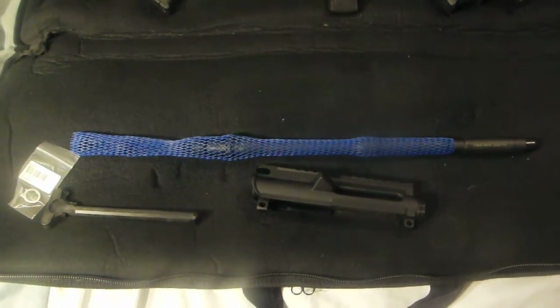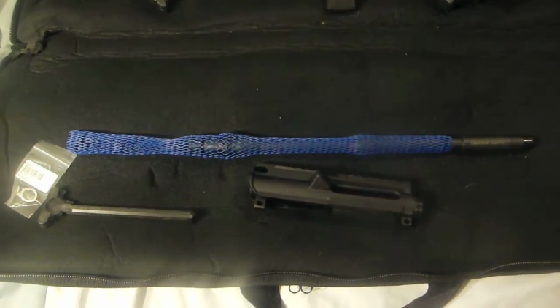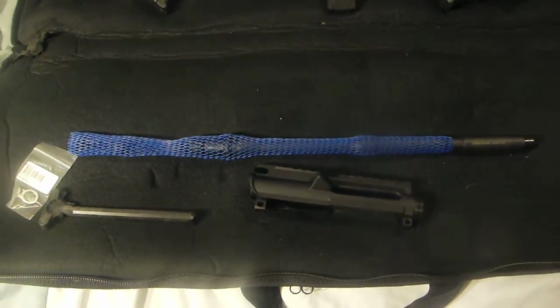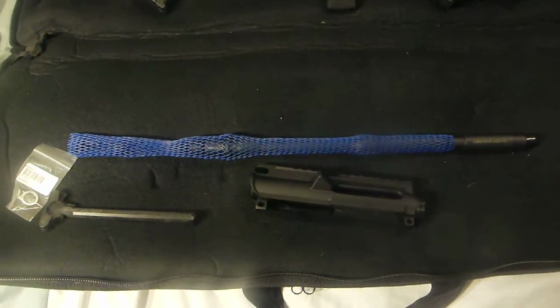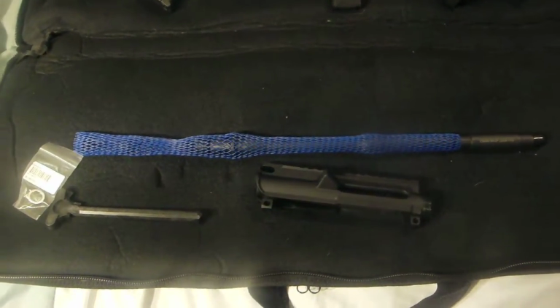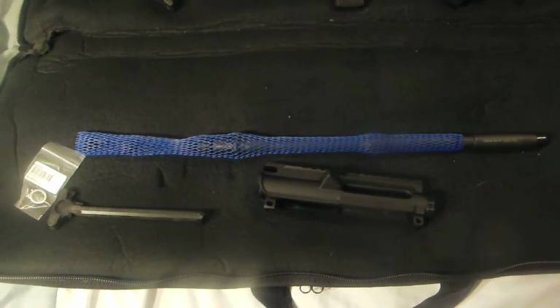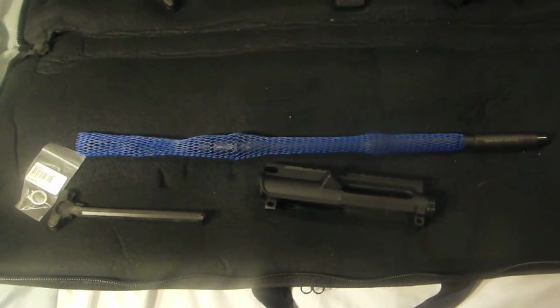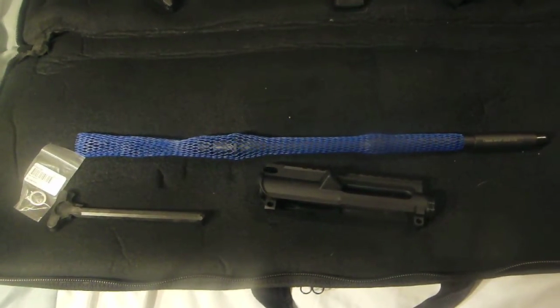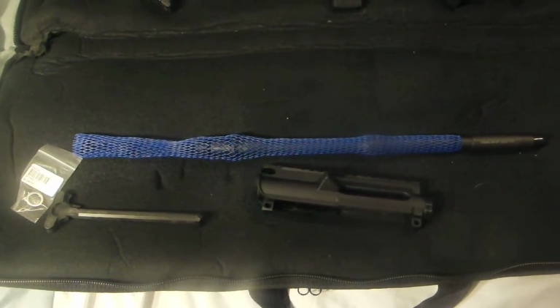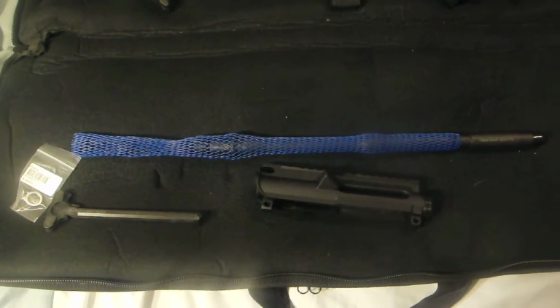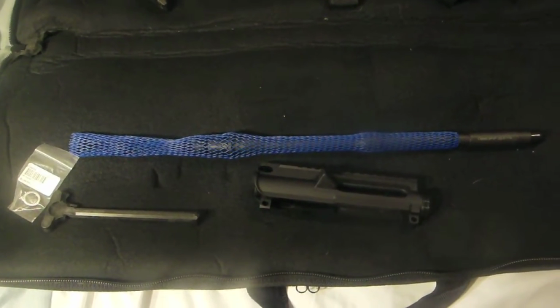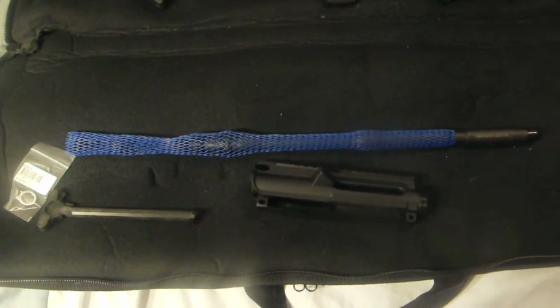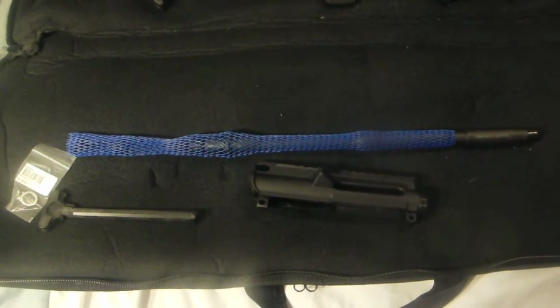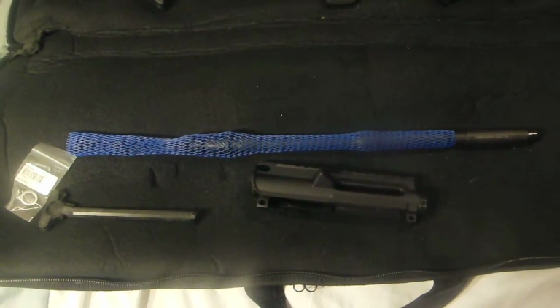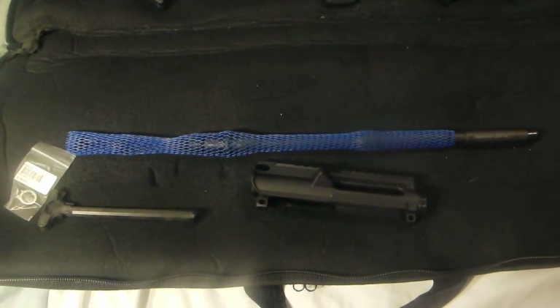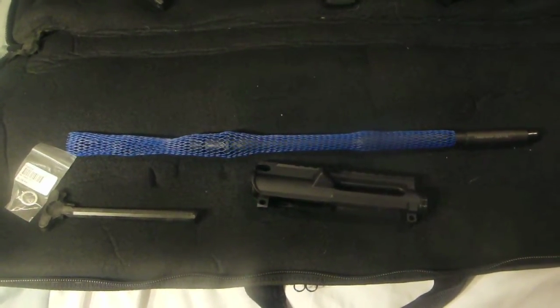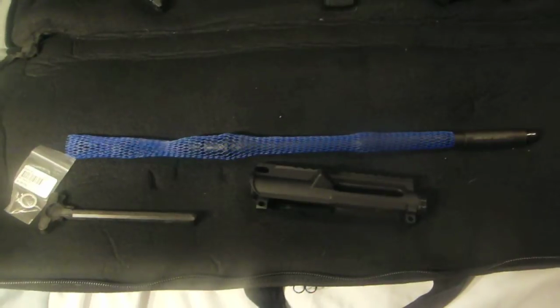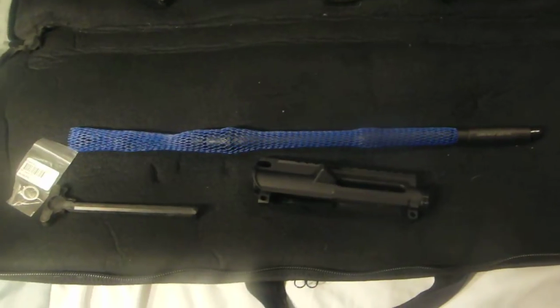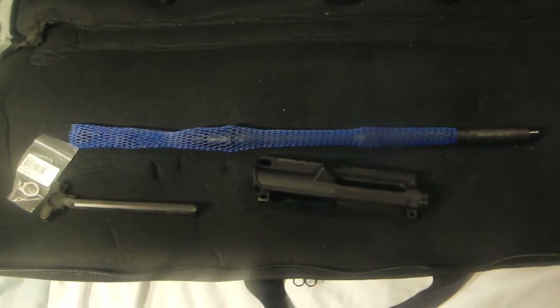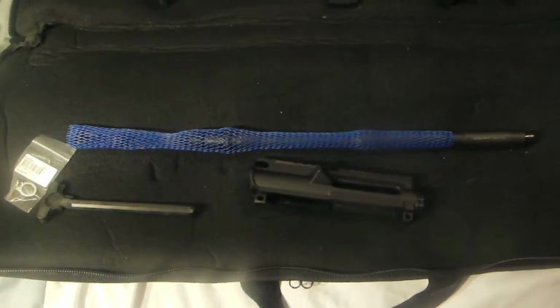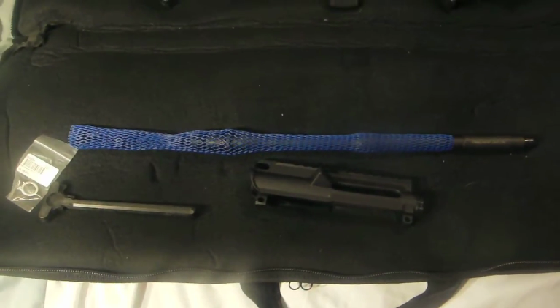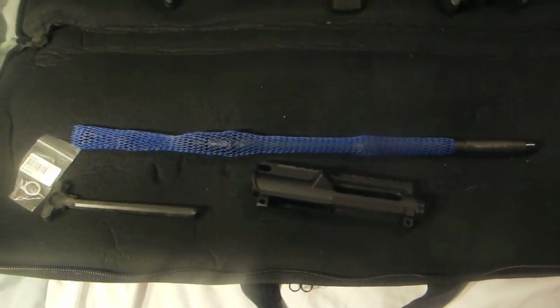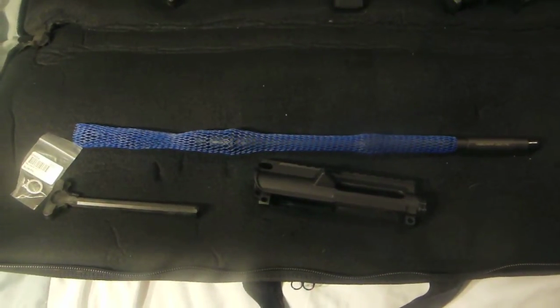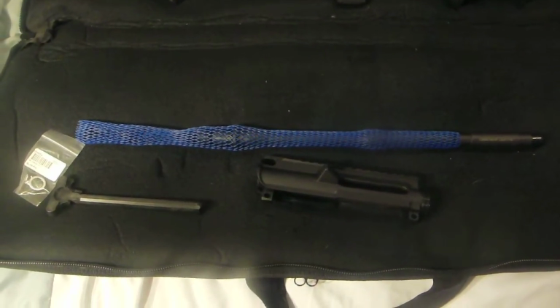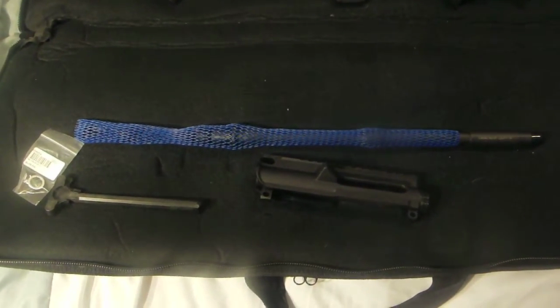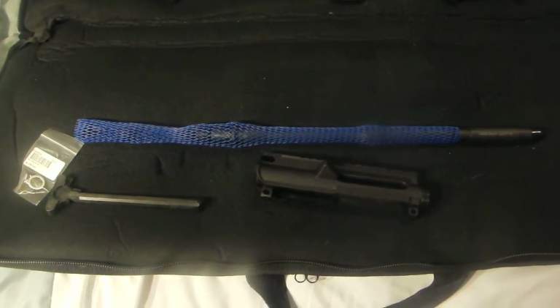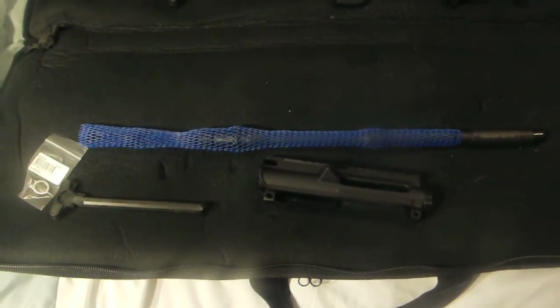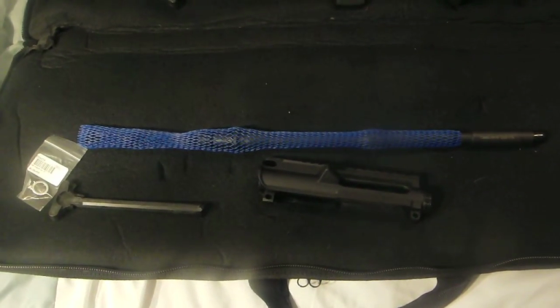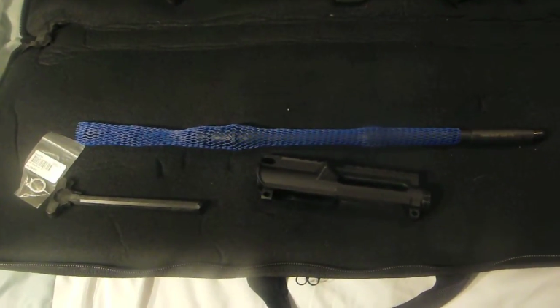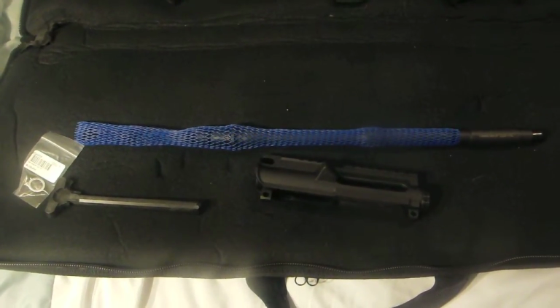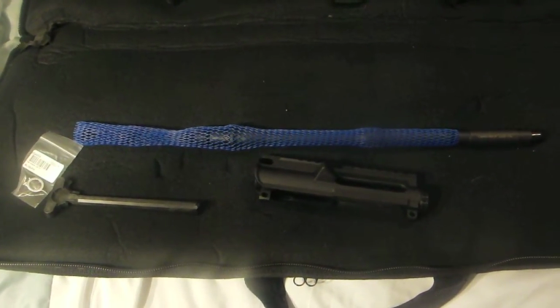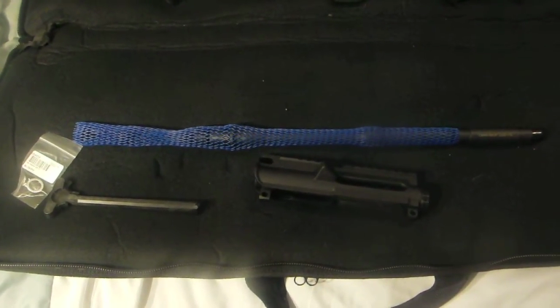In this video, I'm just going to go over some of the parts I have already, and we'll do updates as I get more parts.